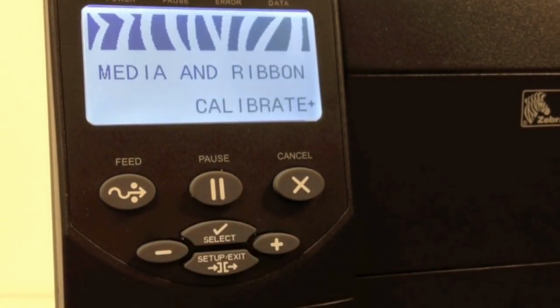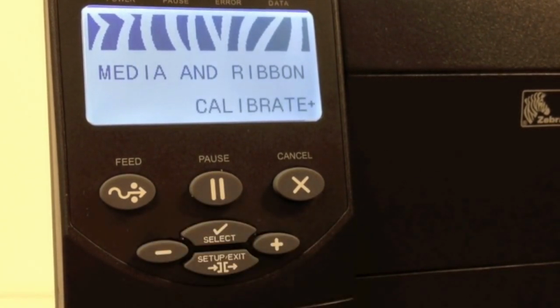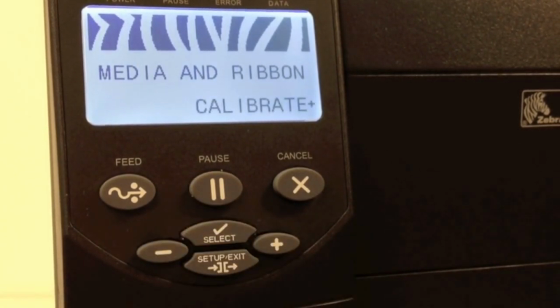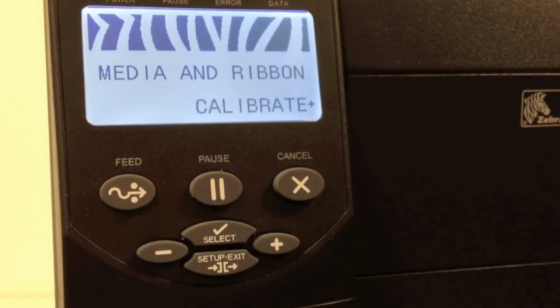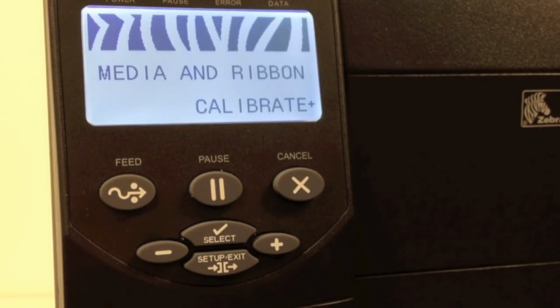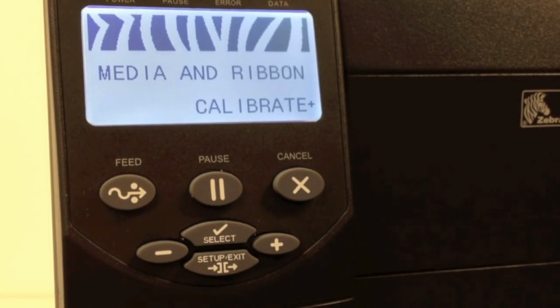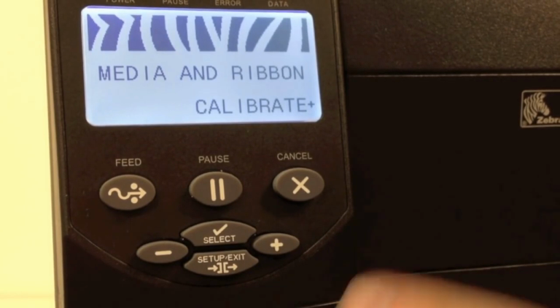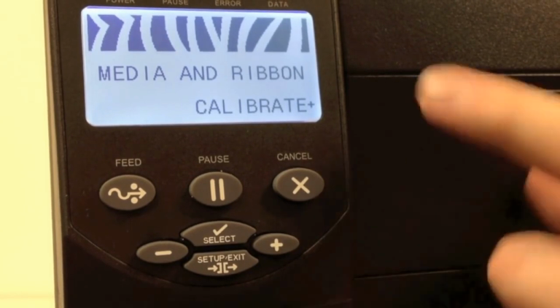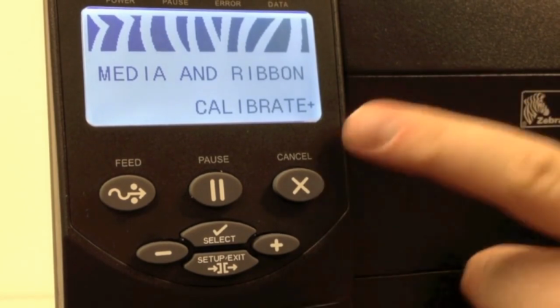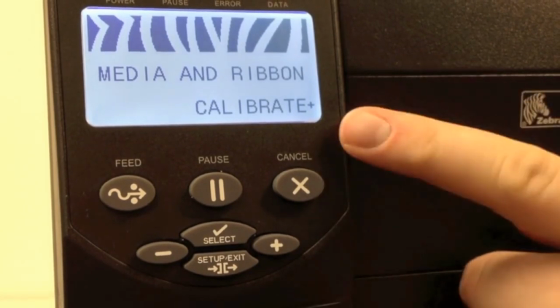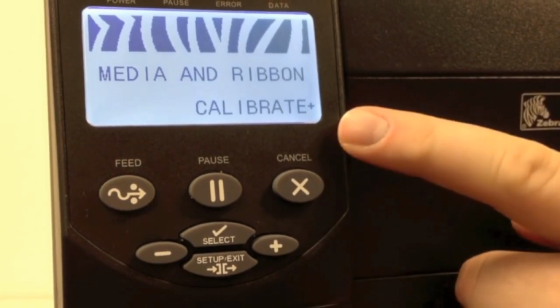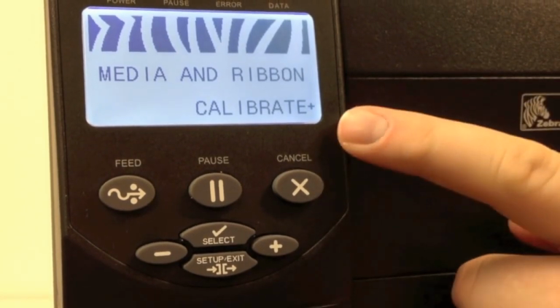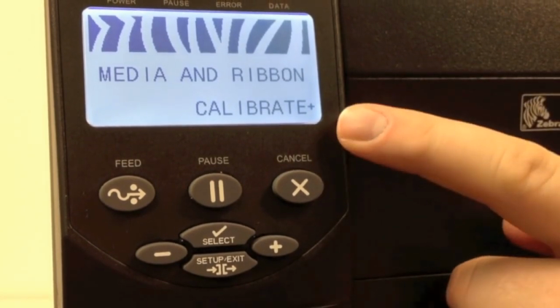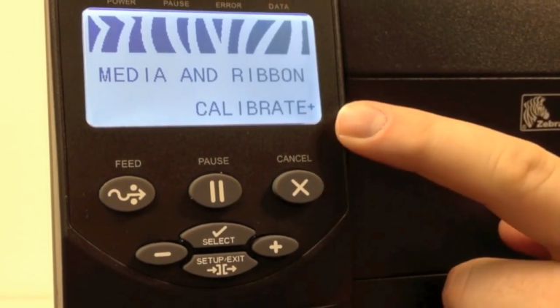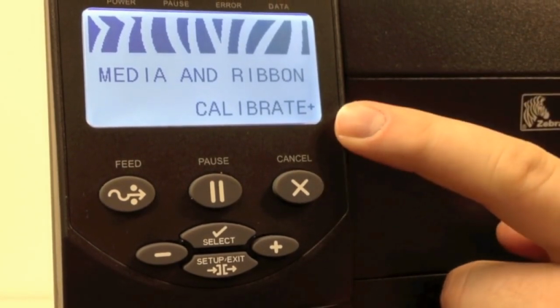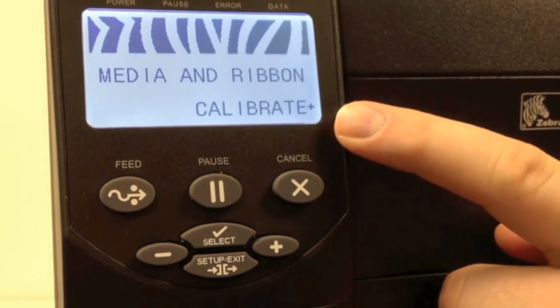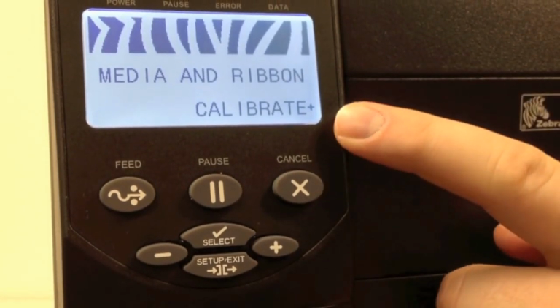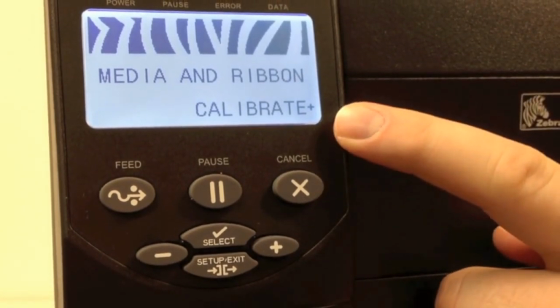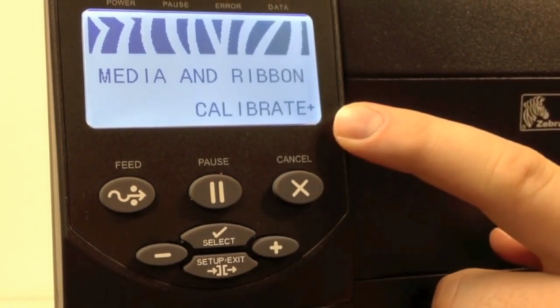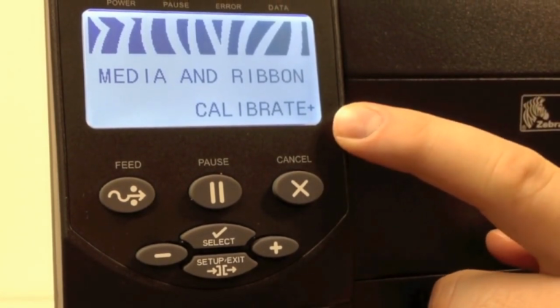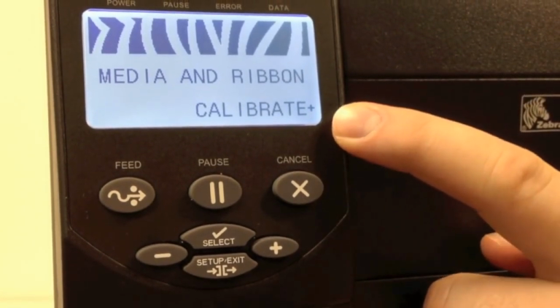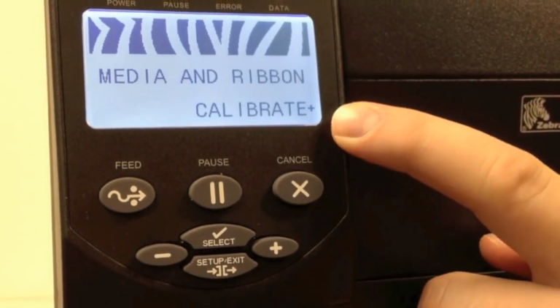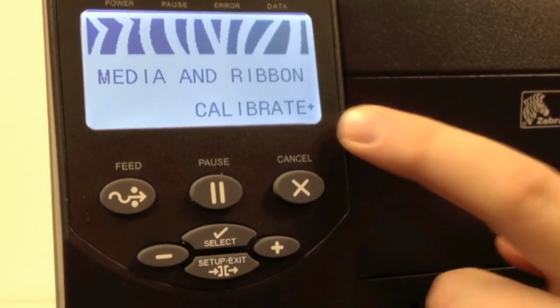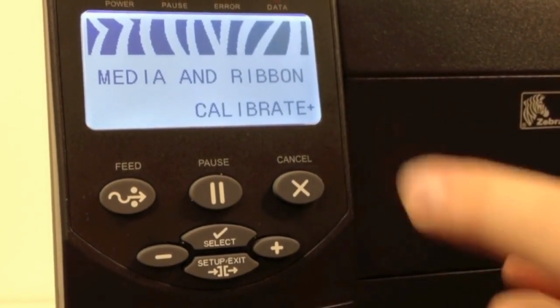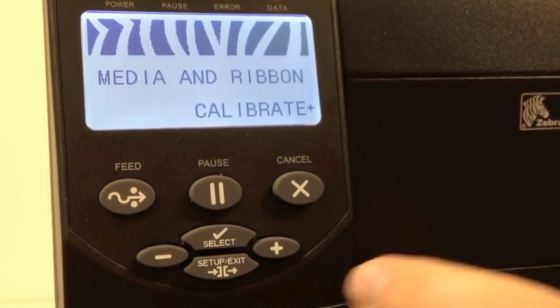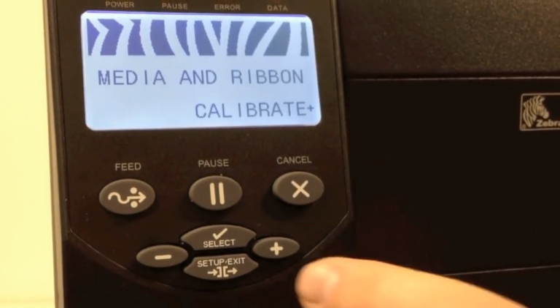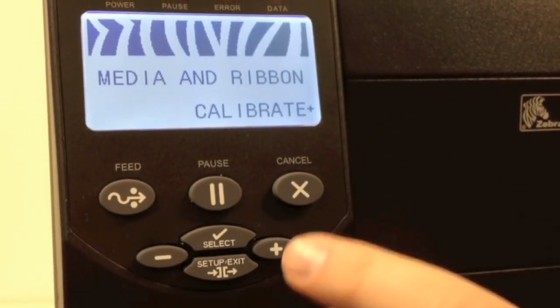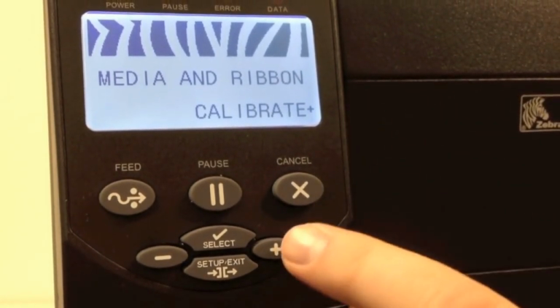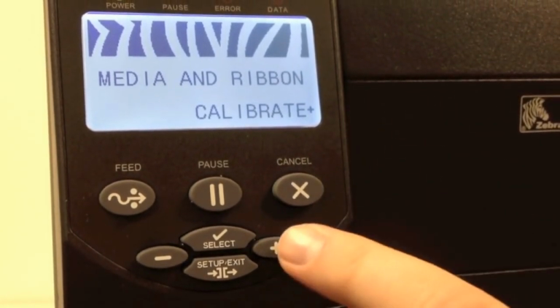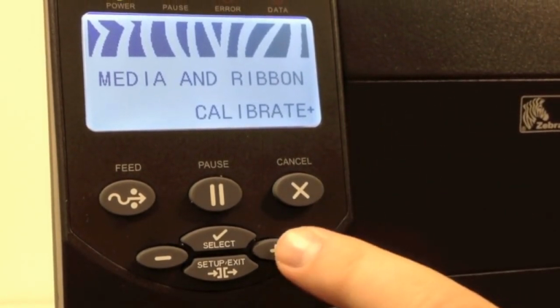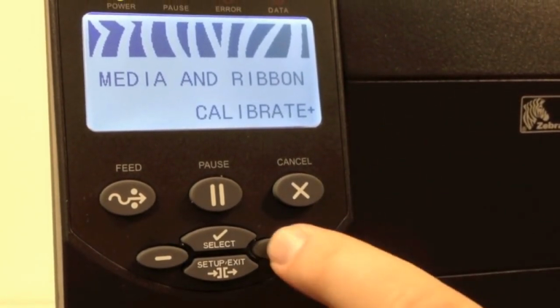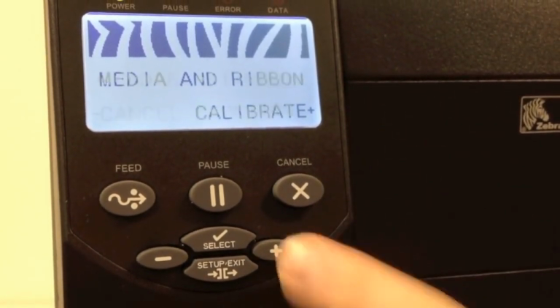Calibrate will now show on the bottom right of the screen. Press the plus sign to start the process.